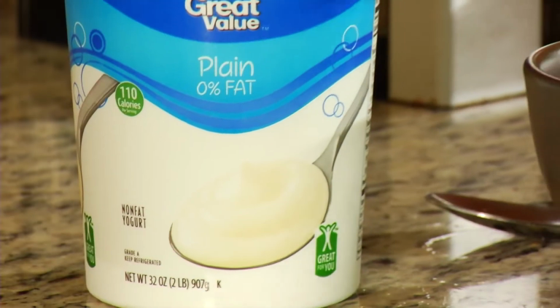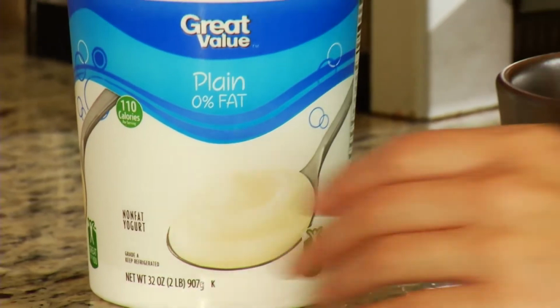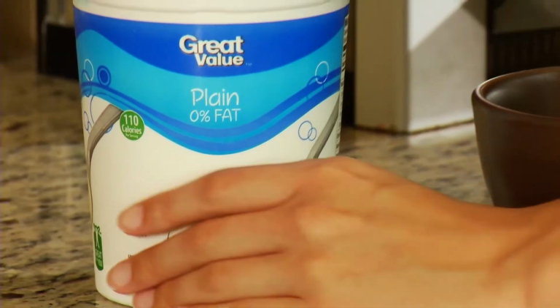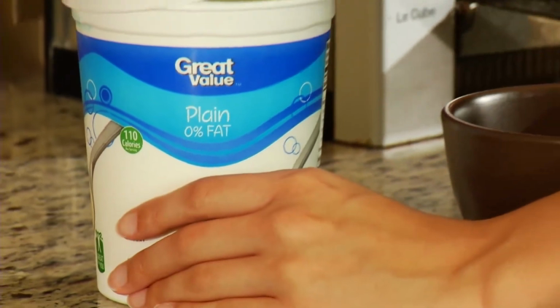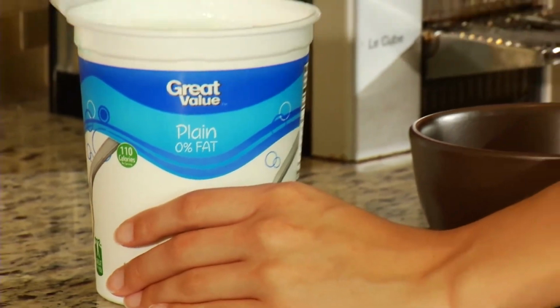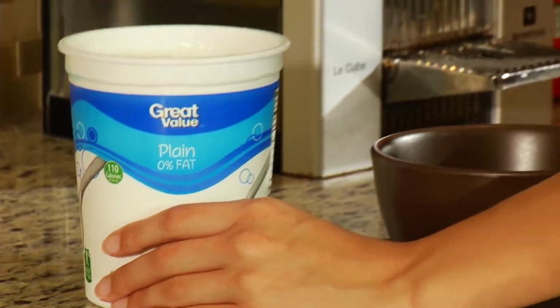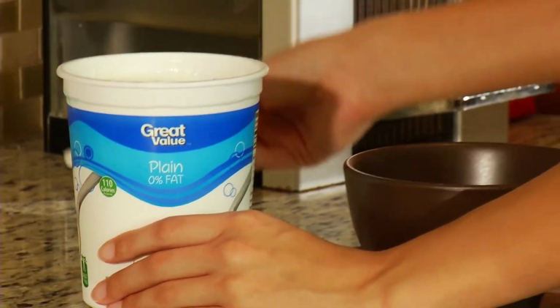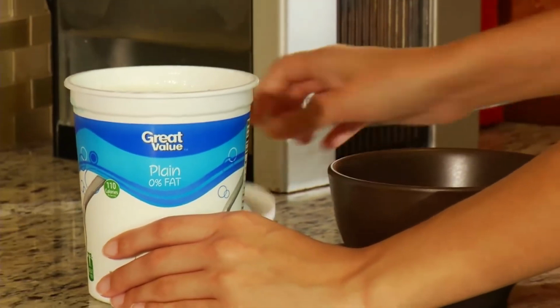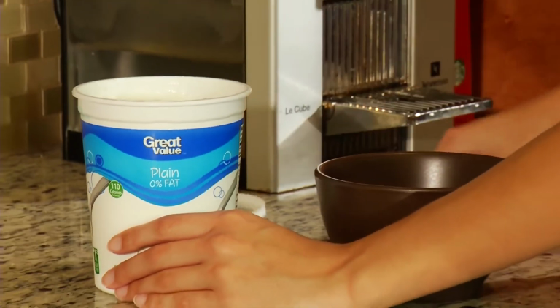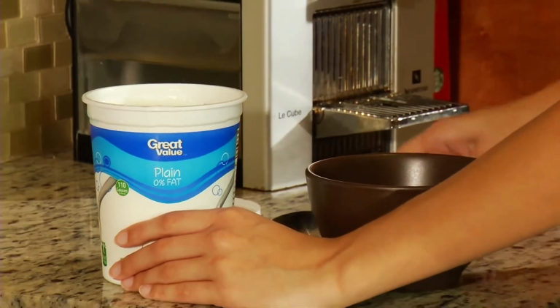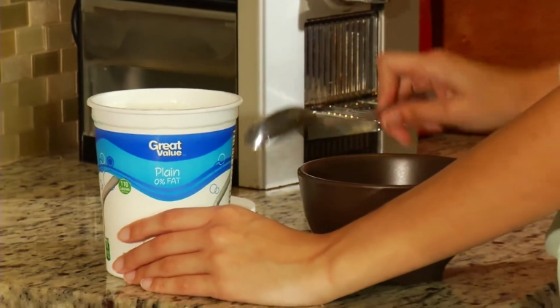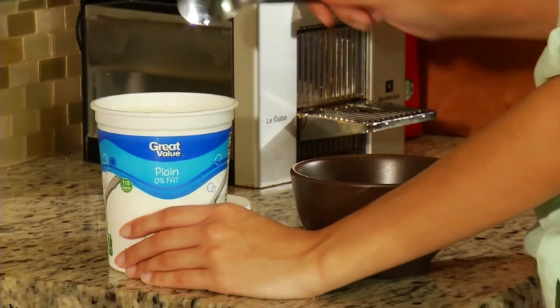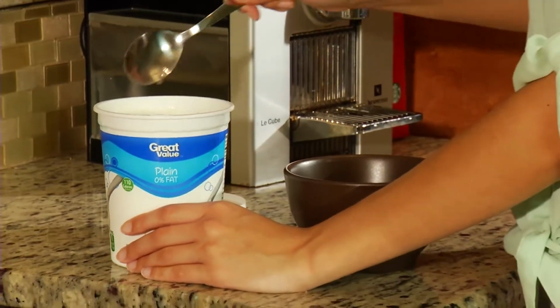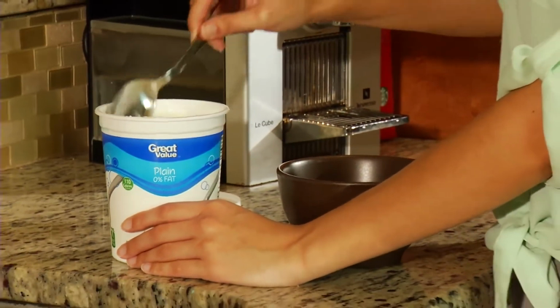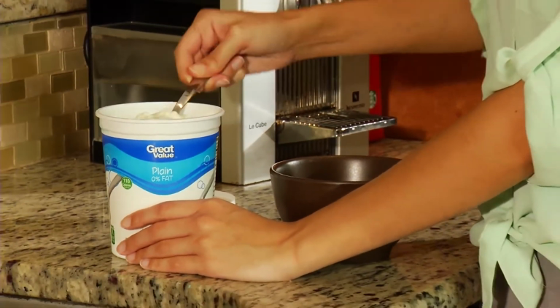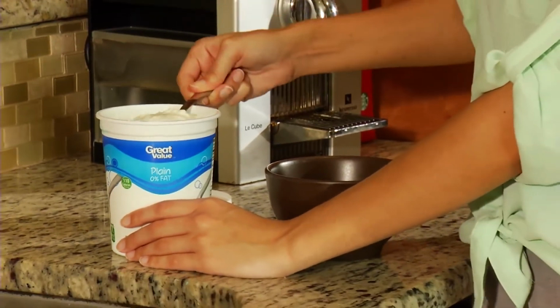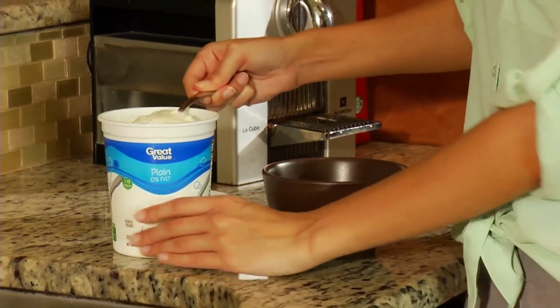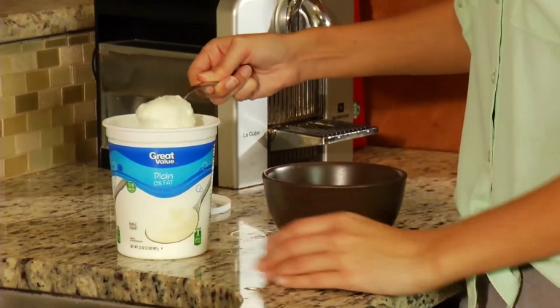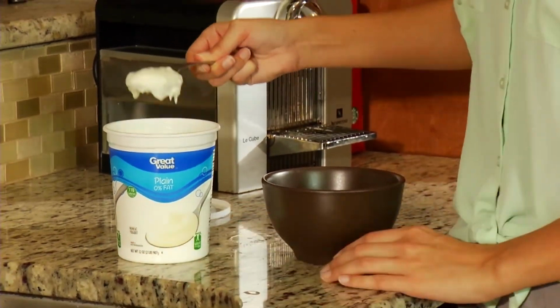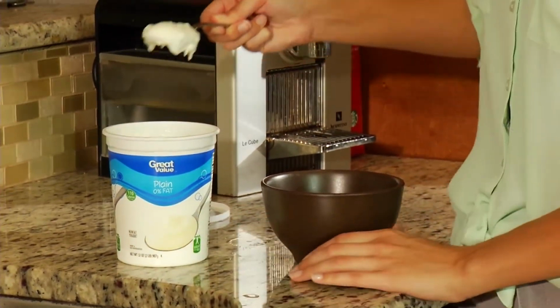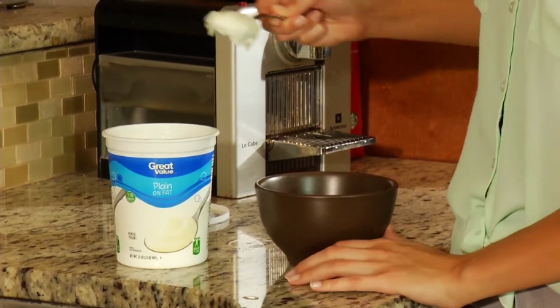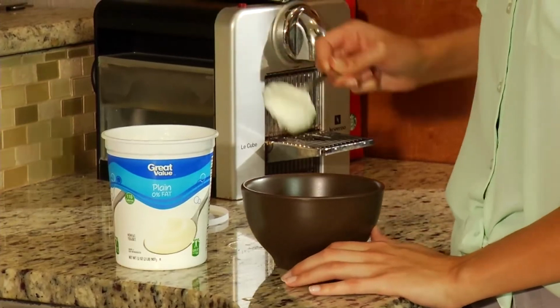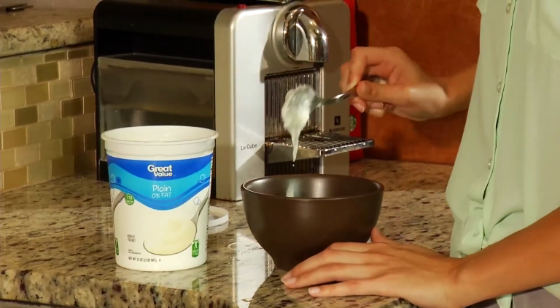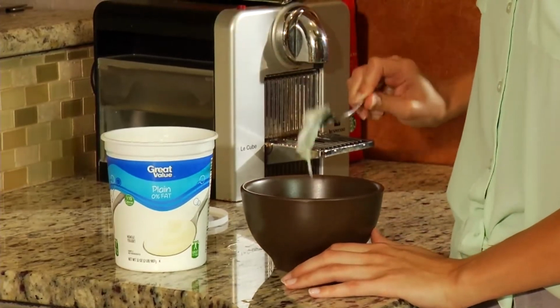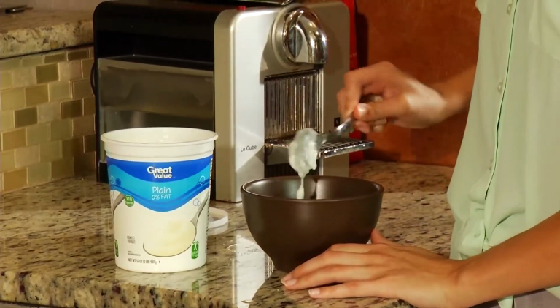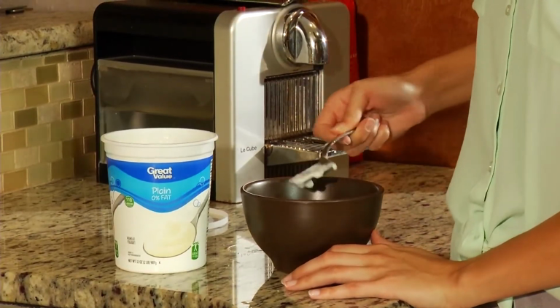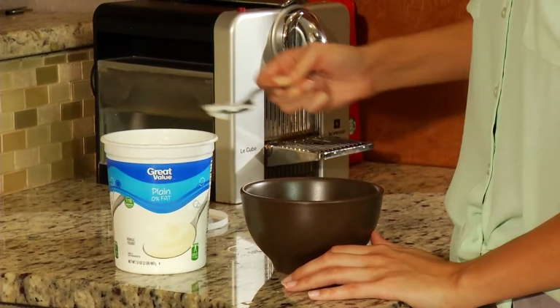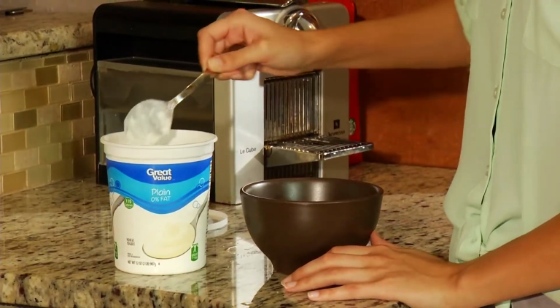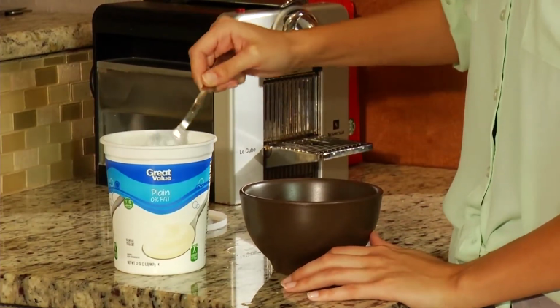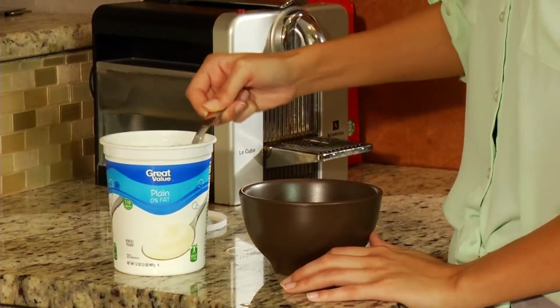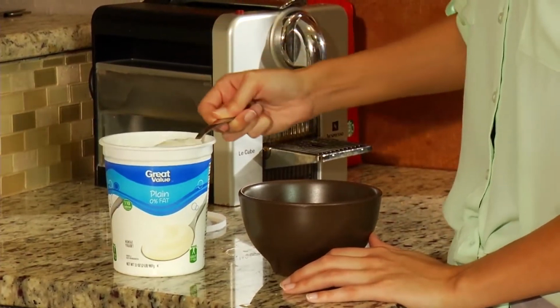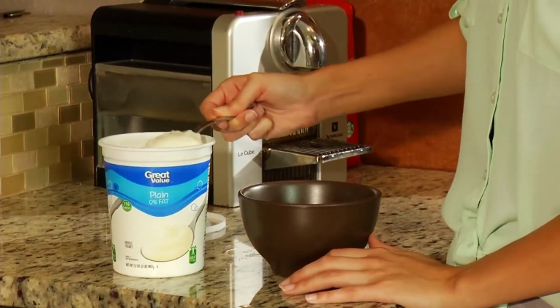Look for statements on the label like 'contains probiotics,' 'unpasteurized,' or 'contains live cultures.'